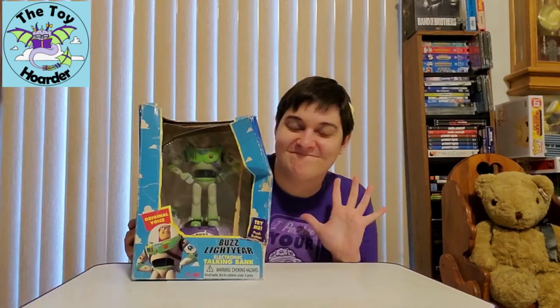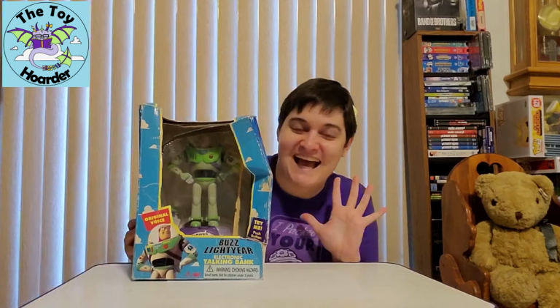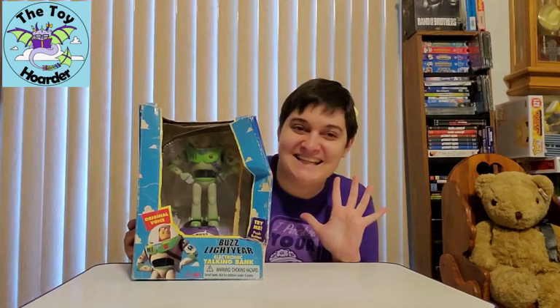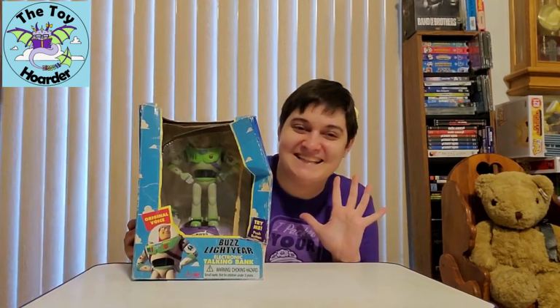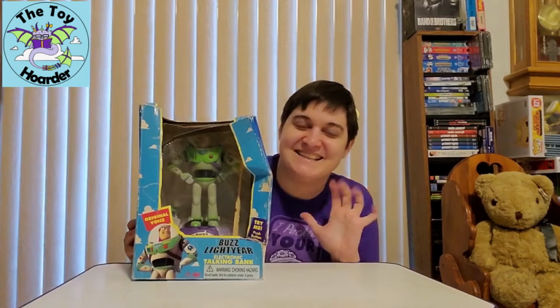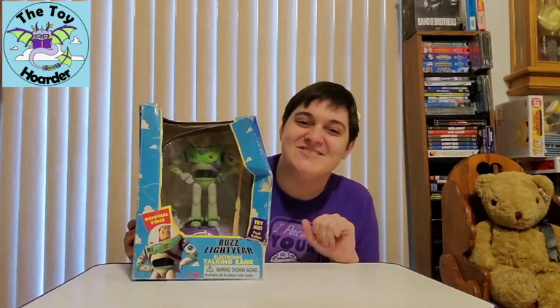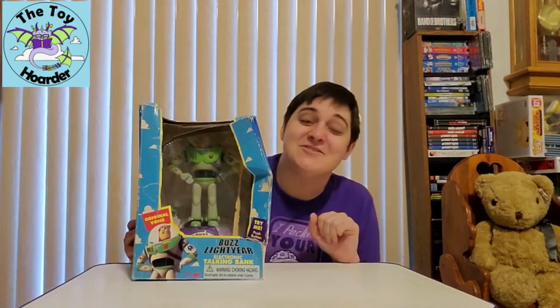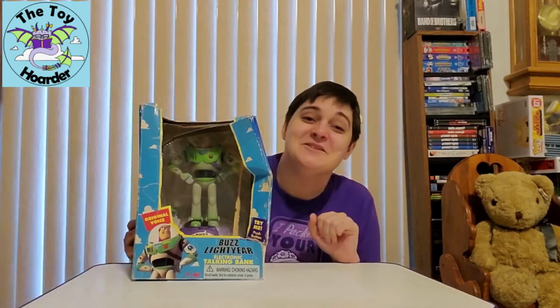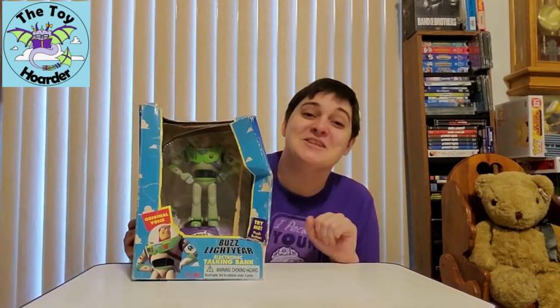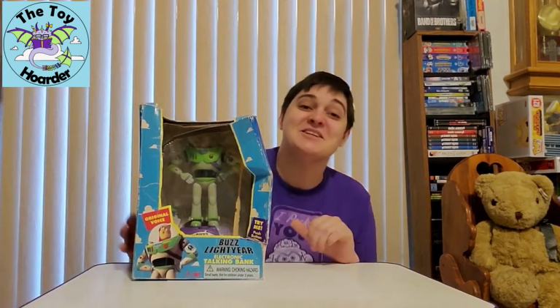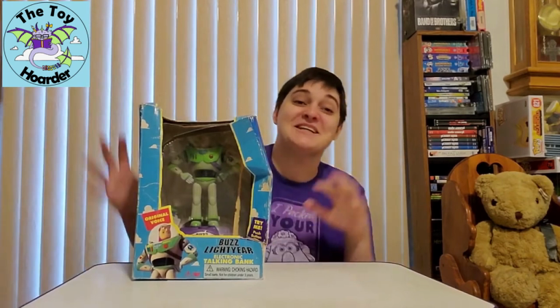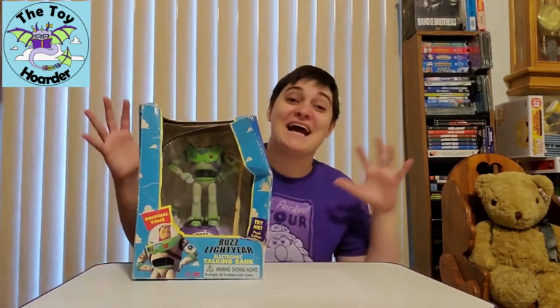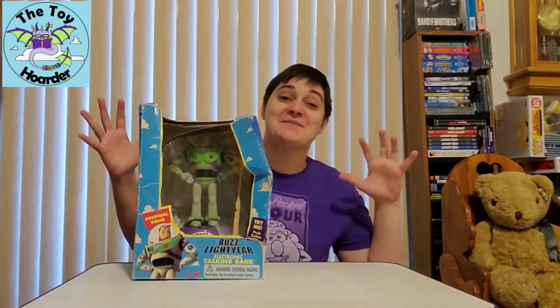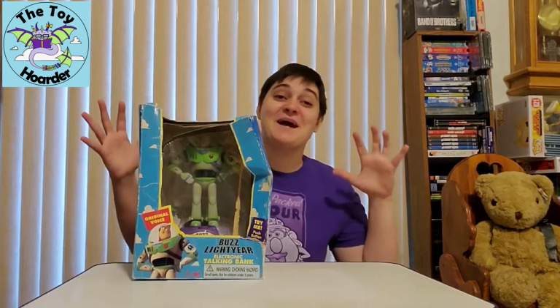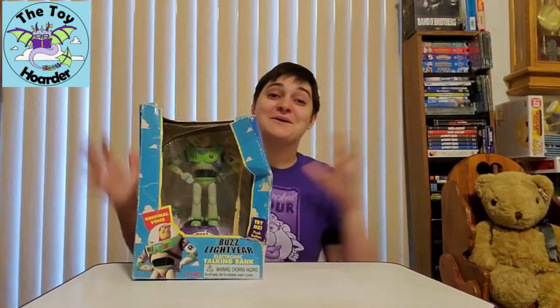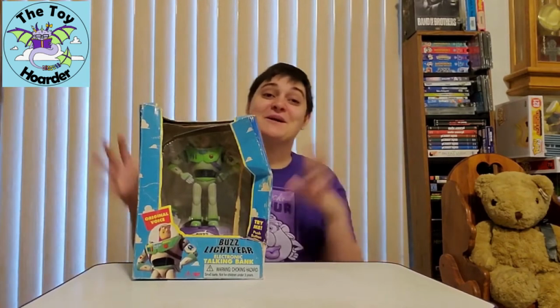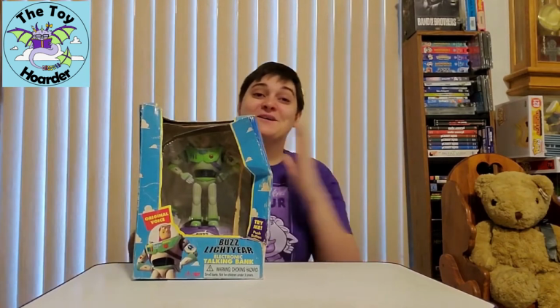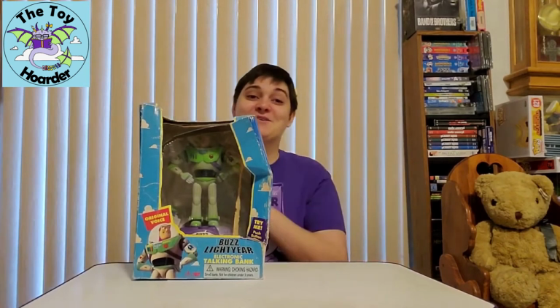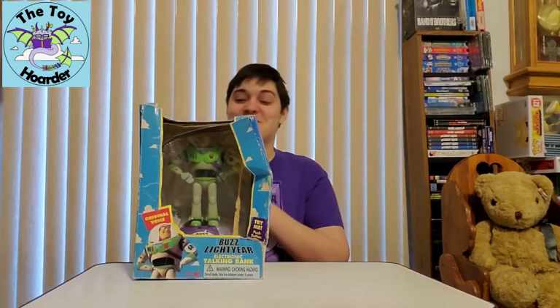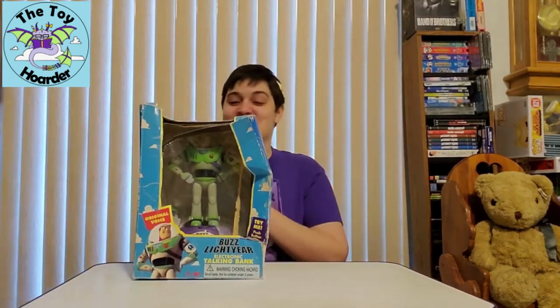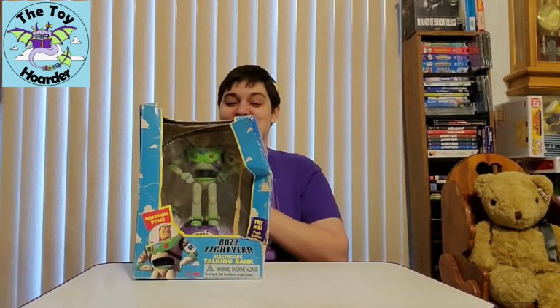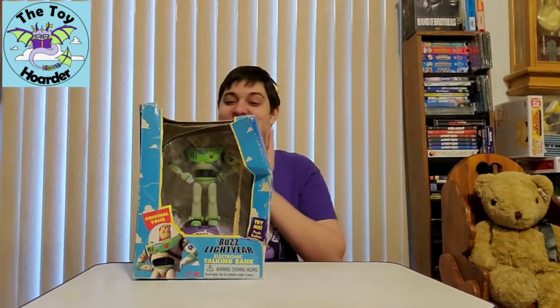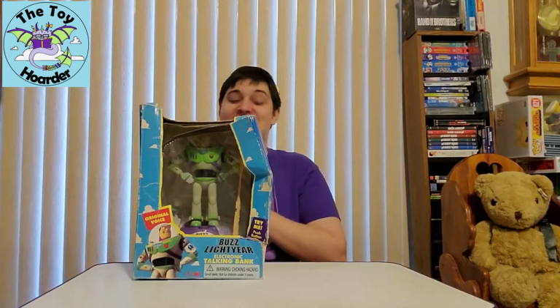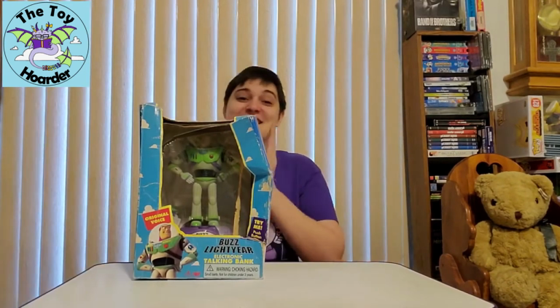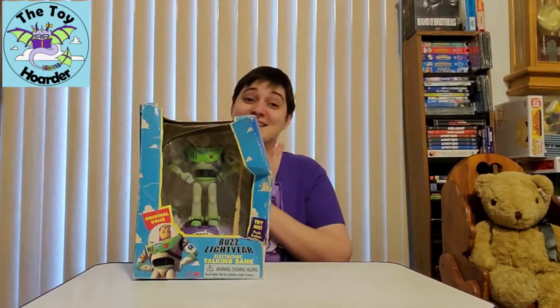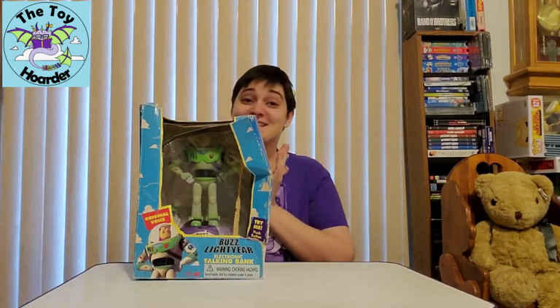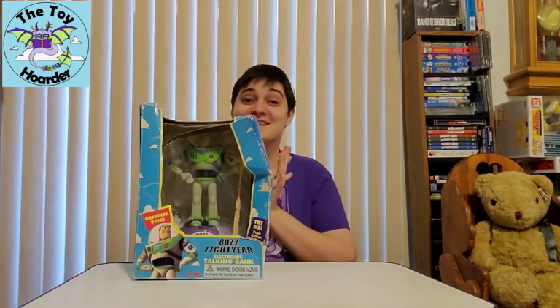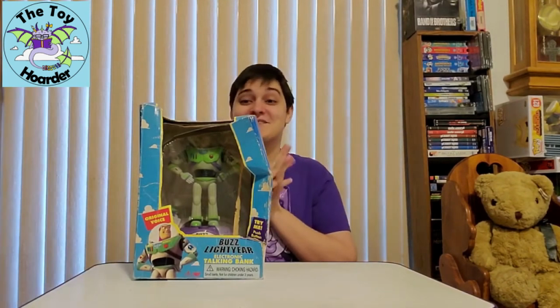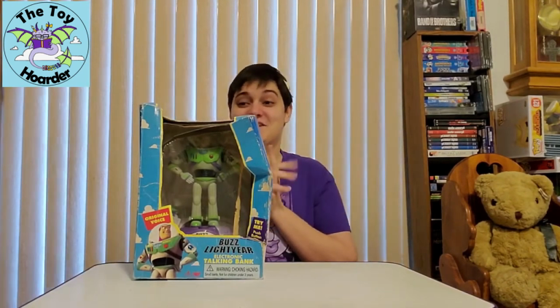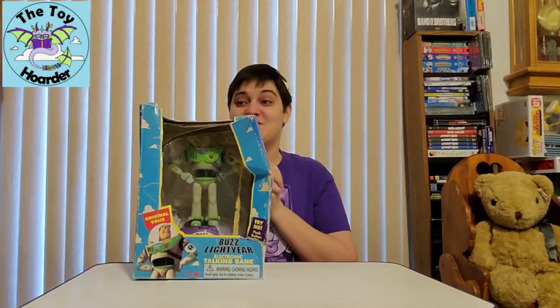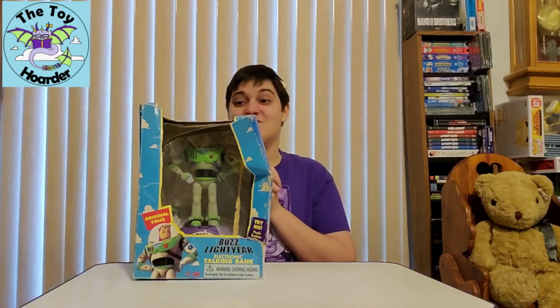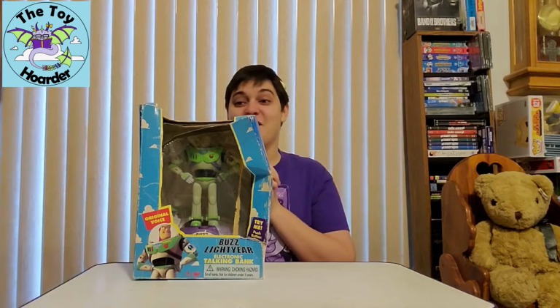Hi, it's Elizabeth from the Toy Hoarder. I am back with another Toy Story toy. This is a vintage toy.